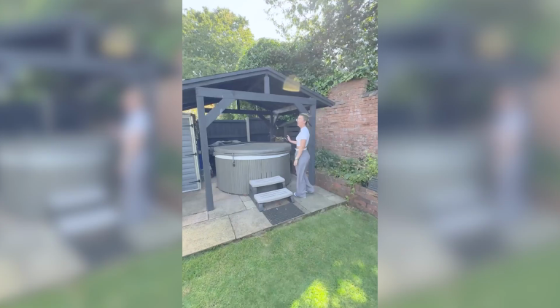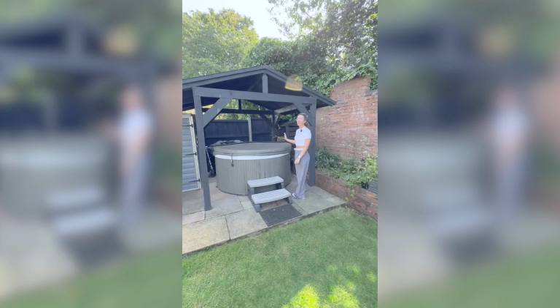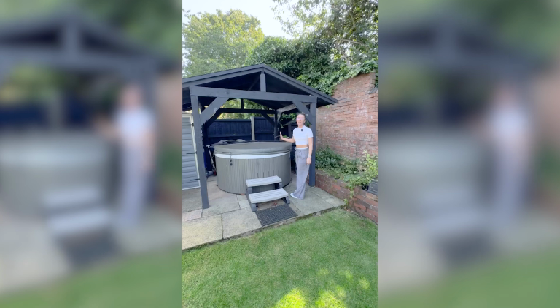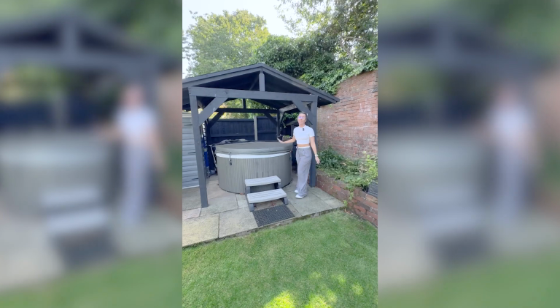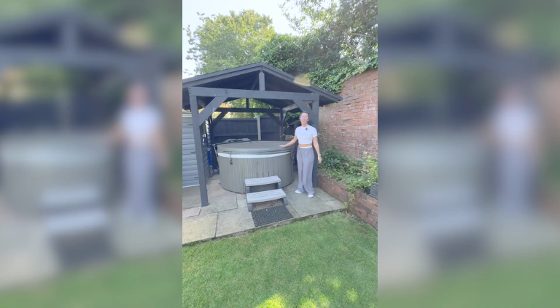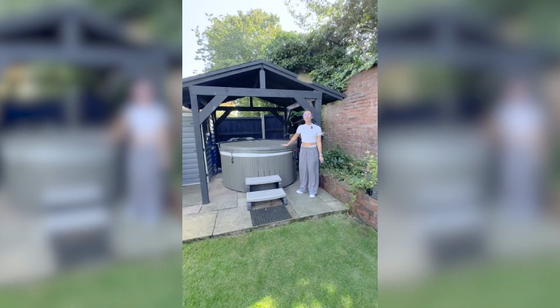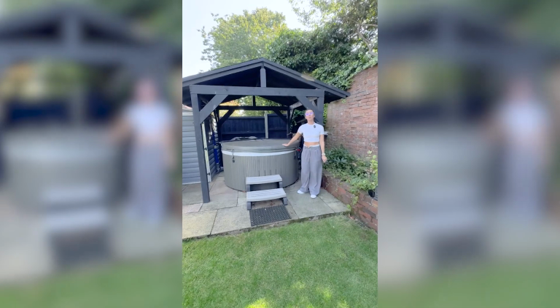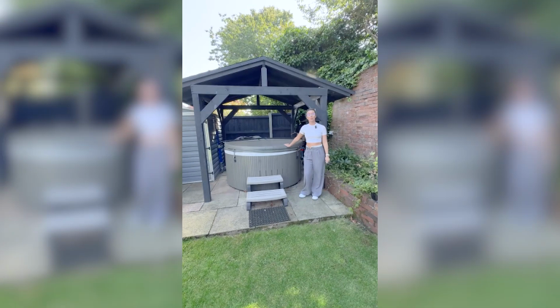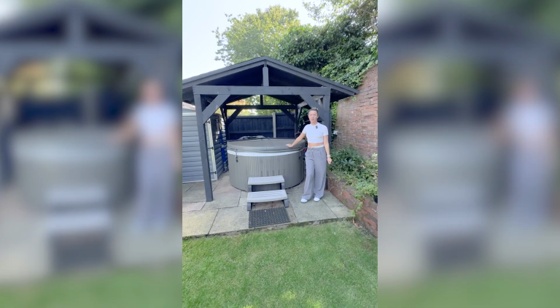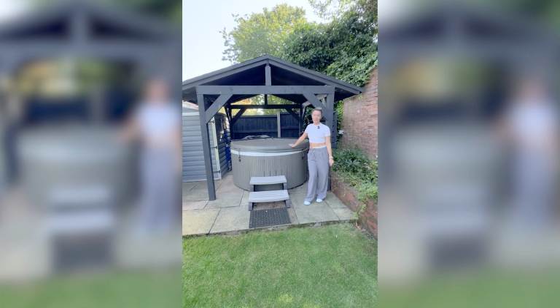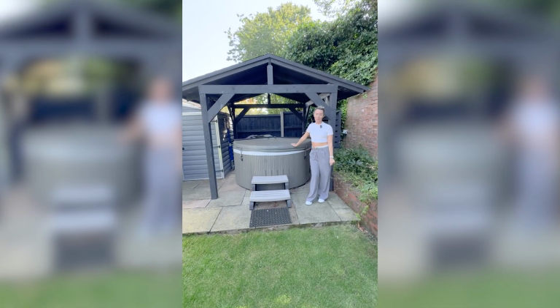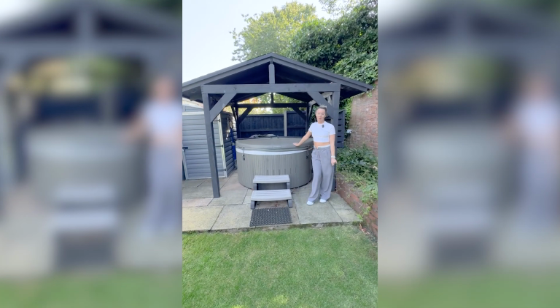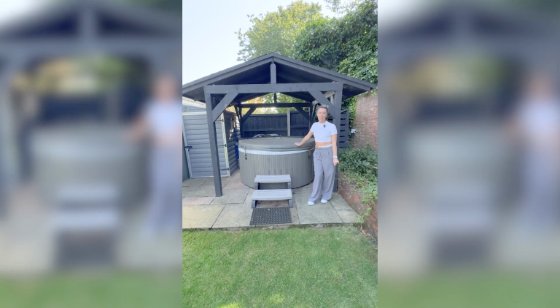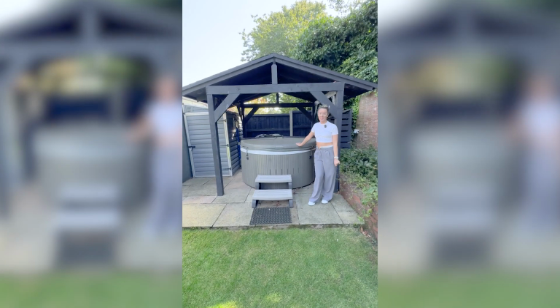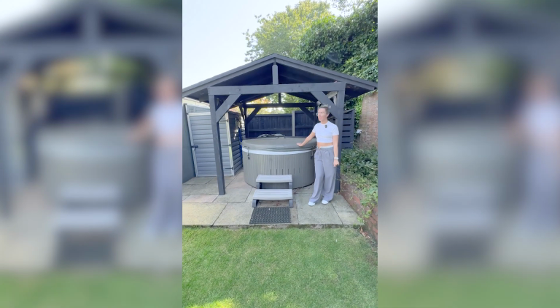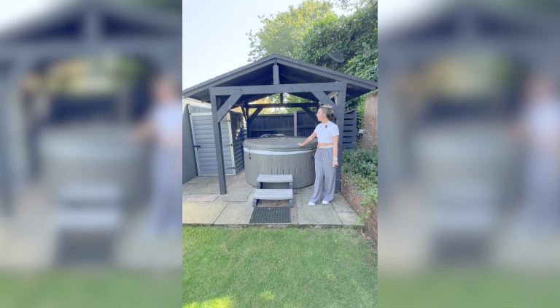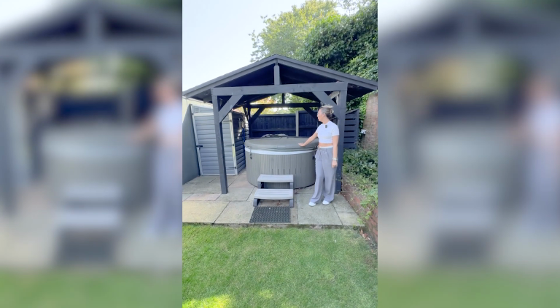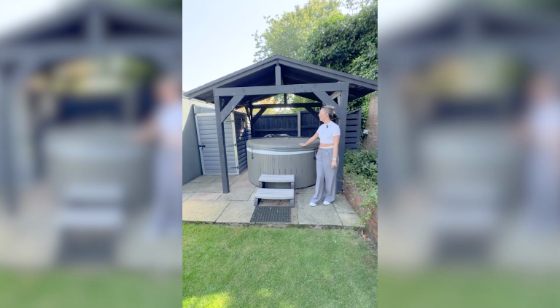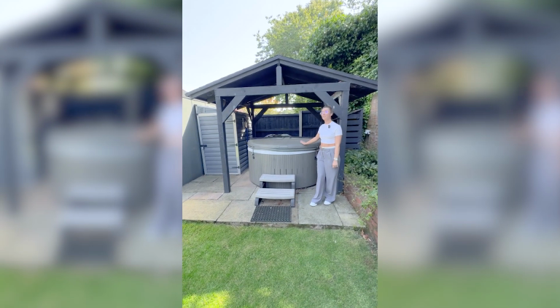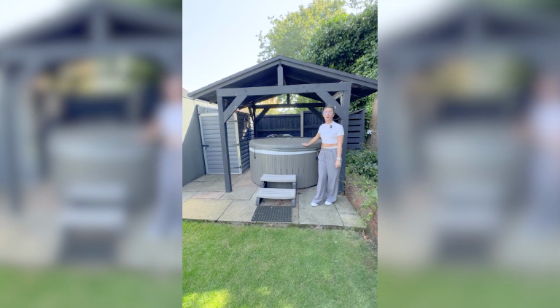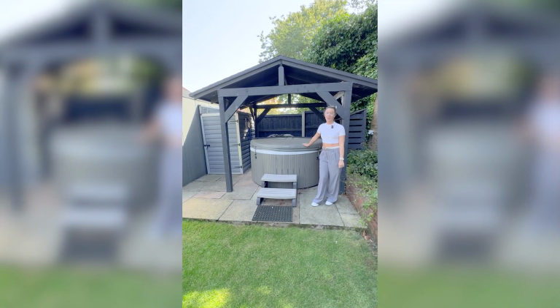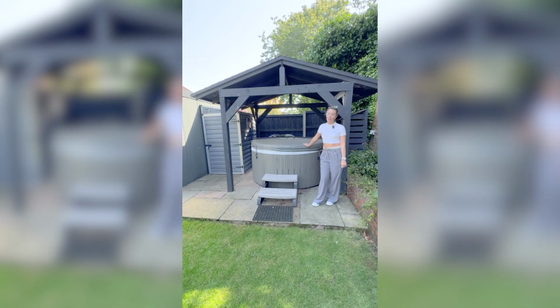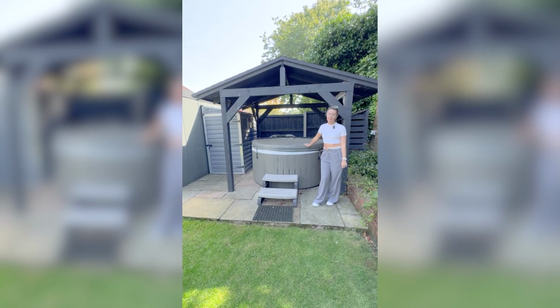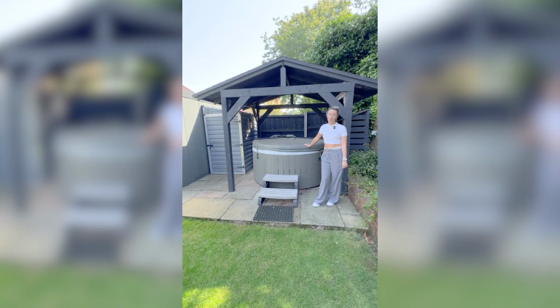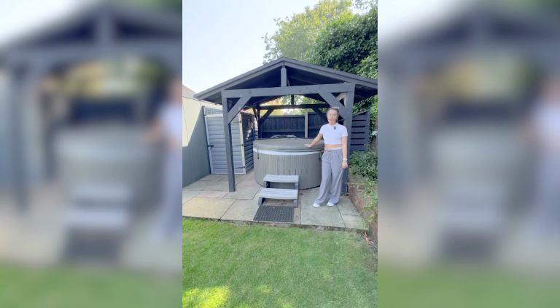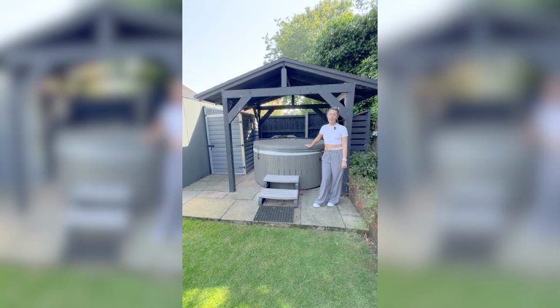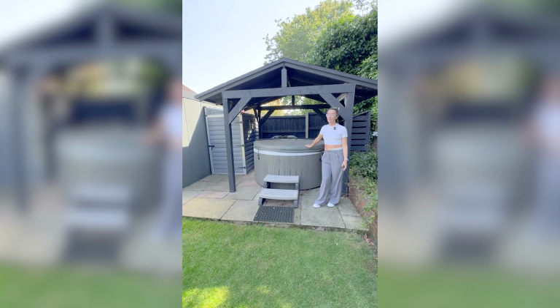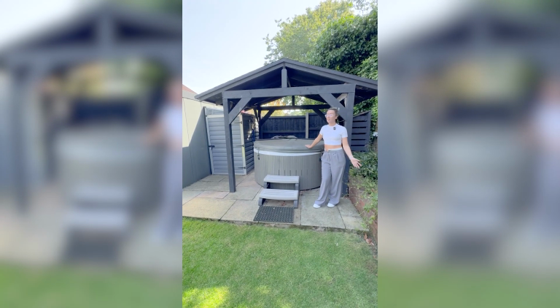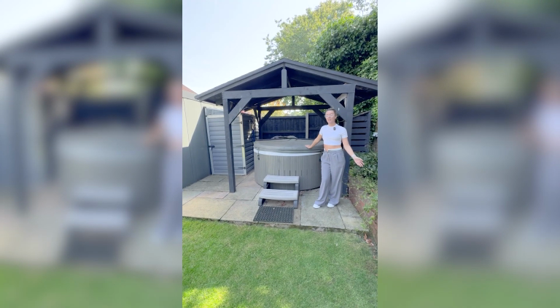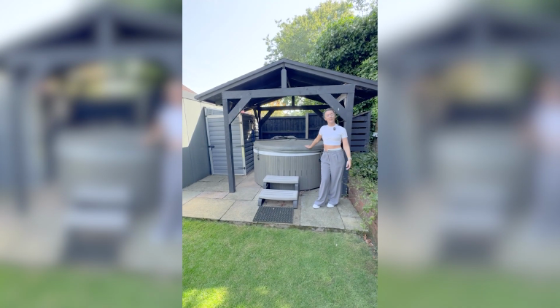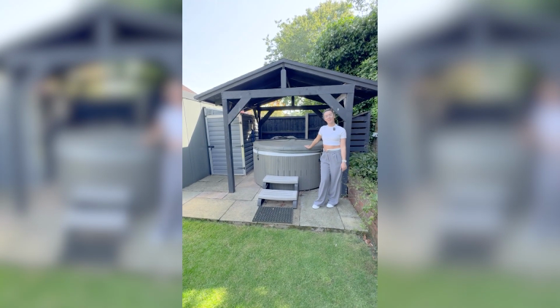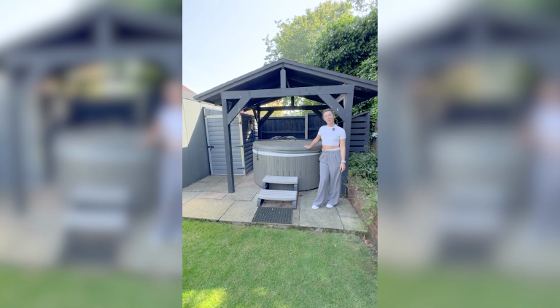Another huge plus of this property: it comes with its own hot tub, so you don't even need to go to the spa.